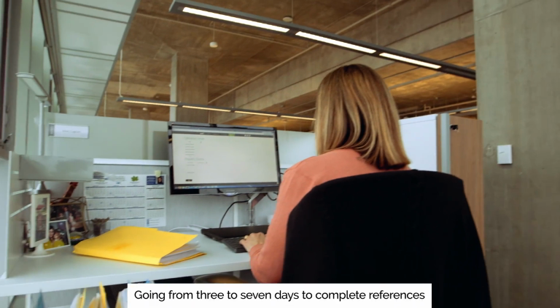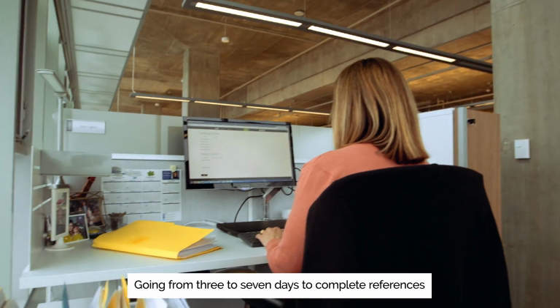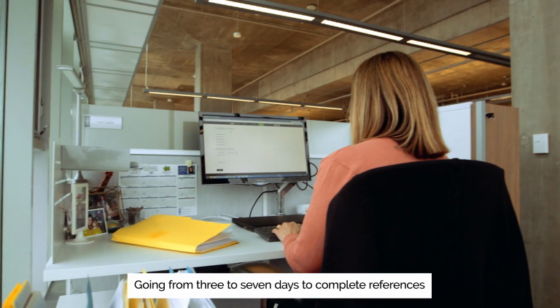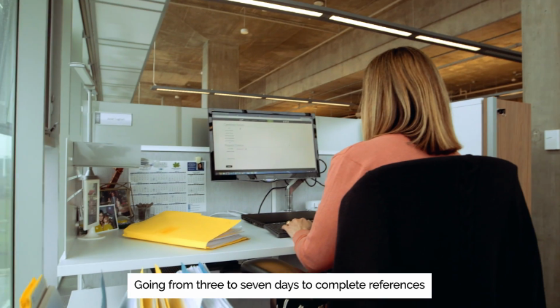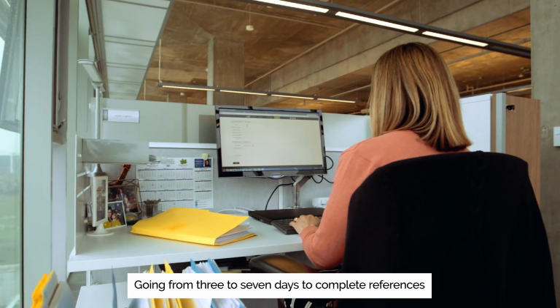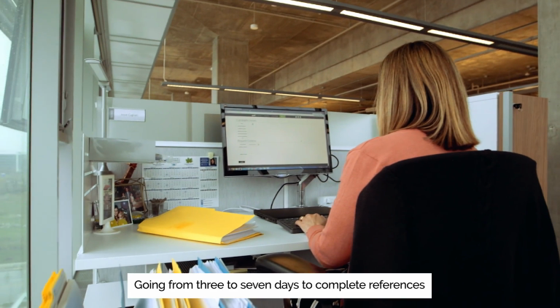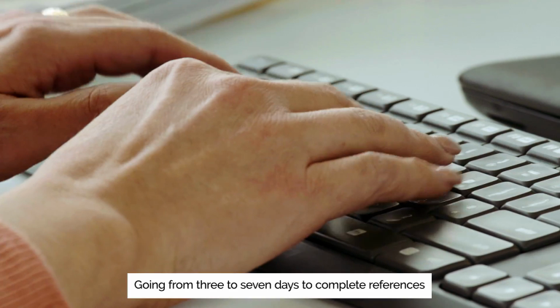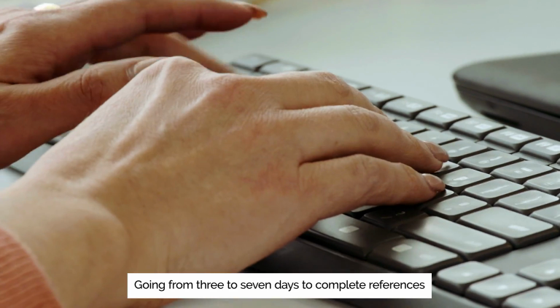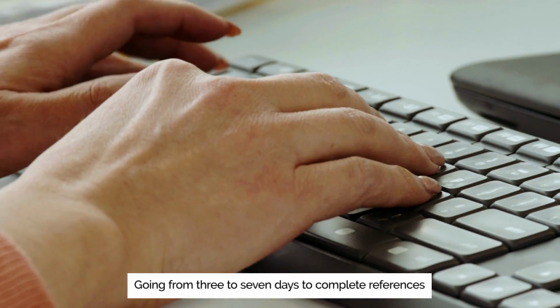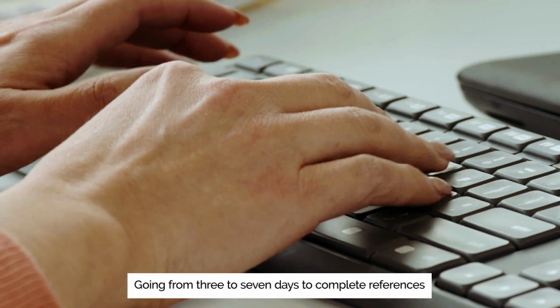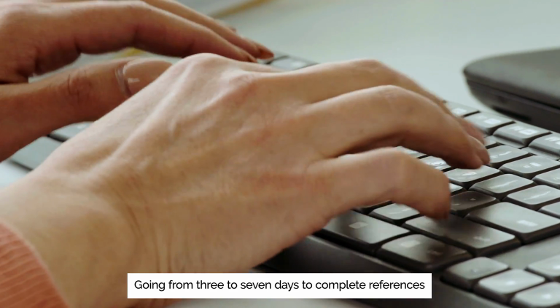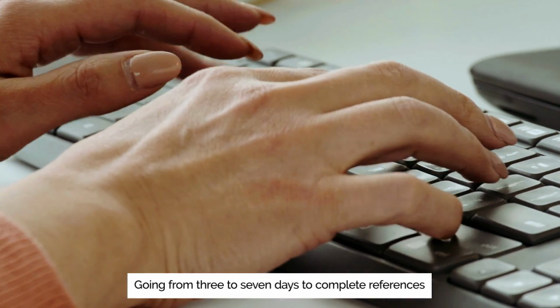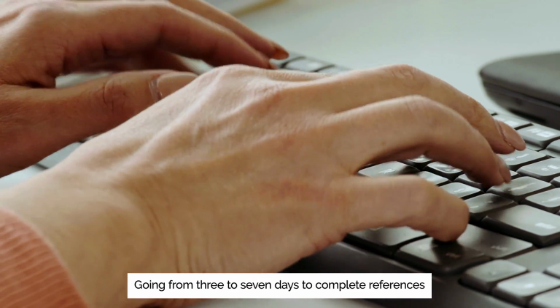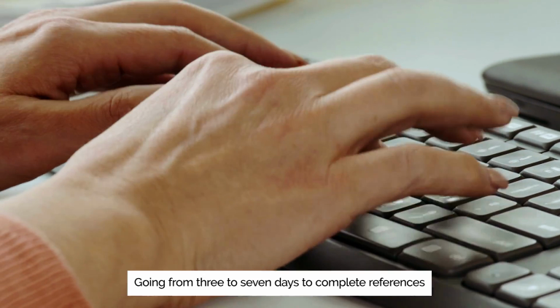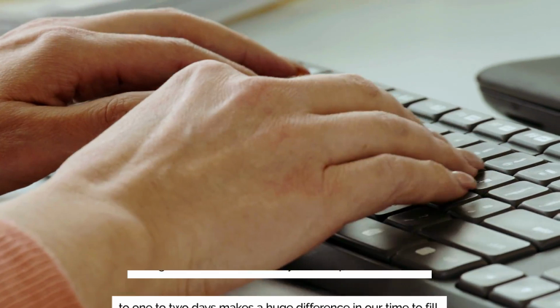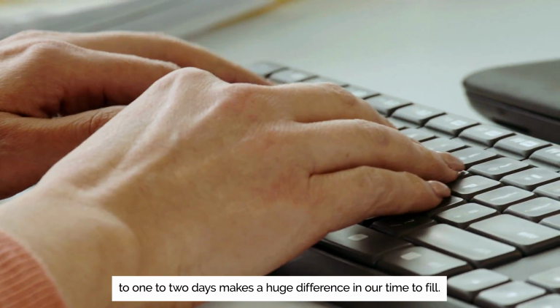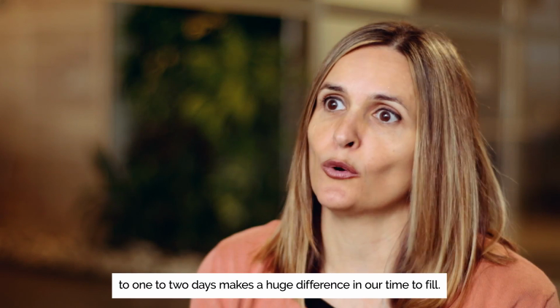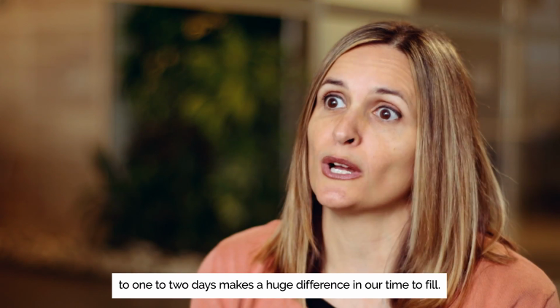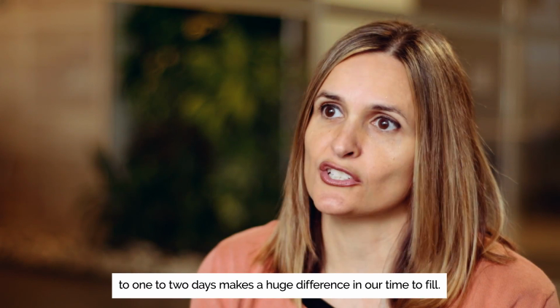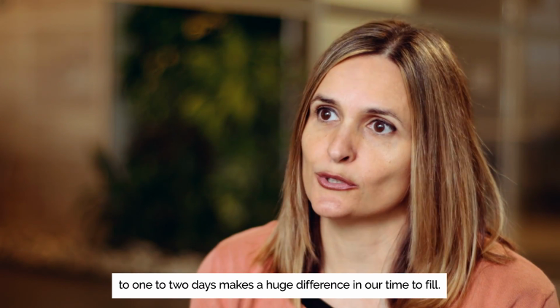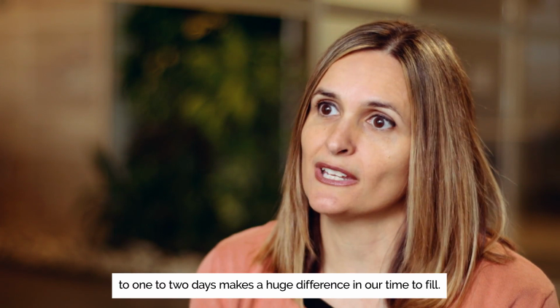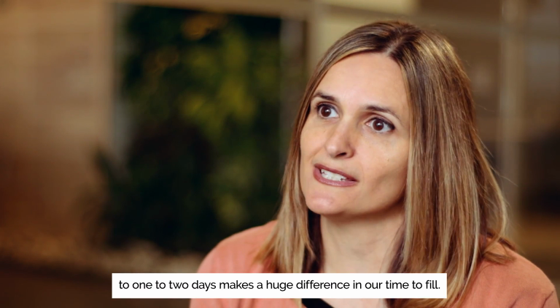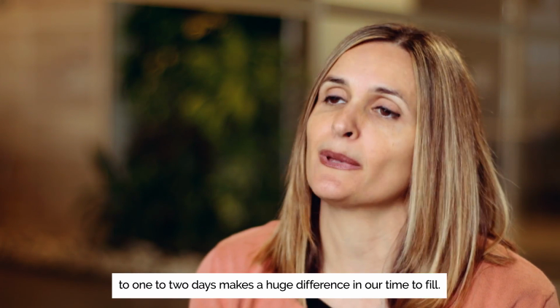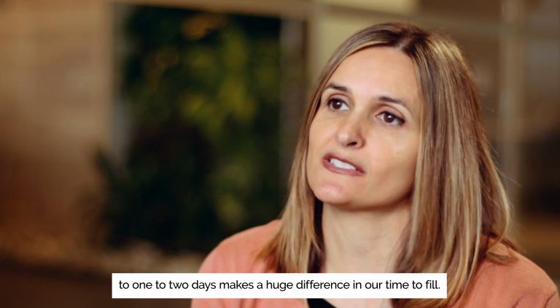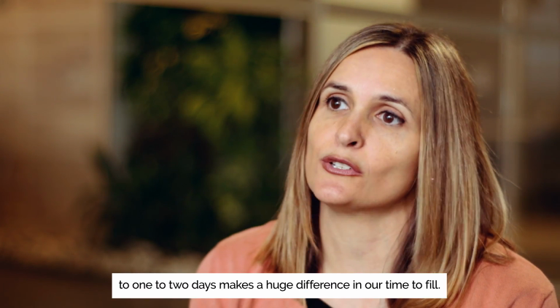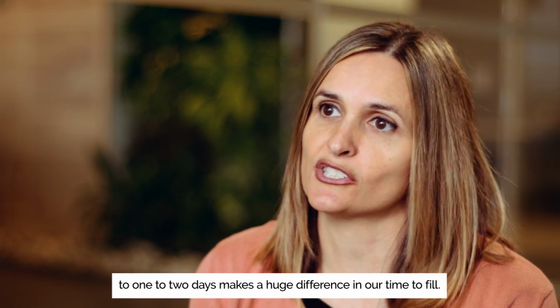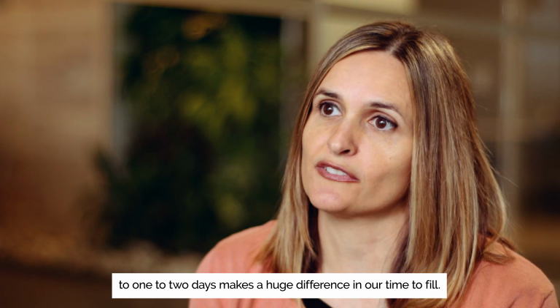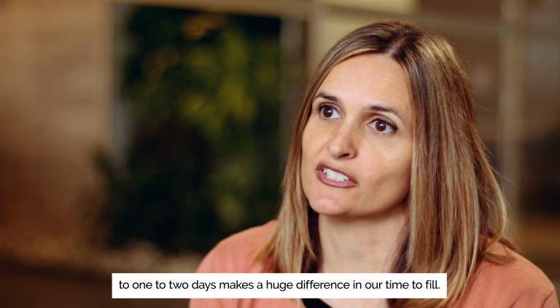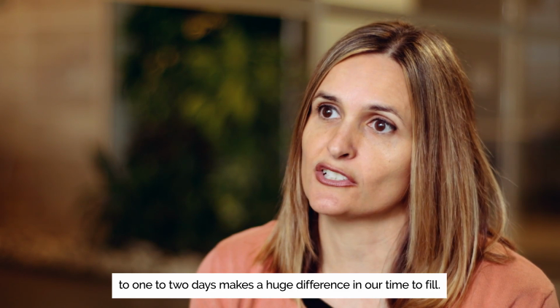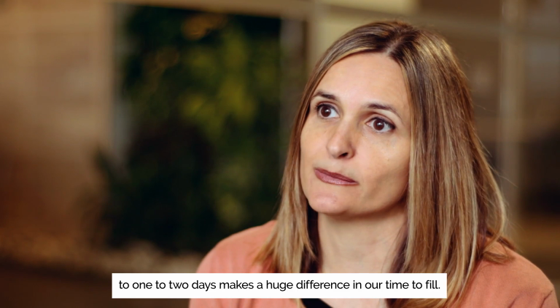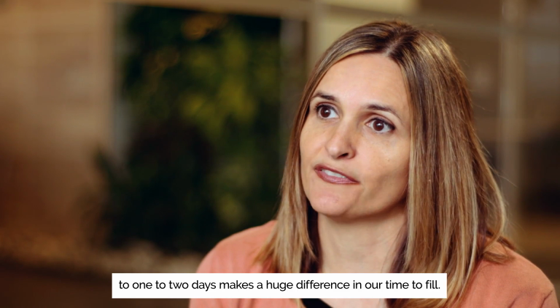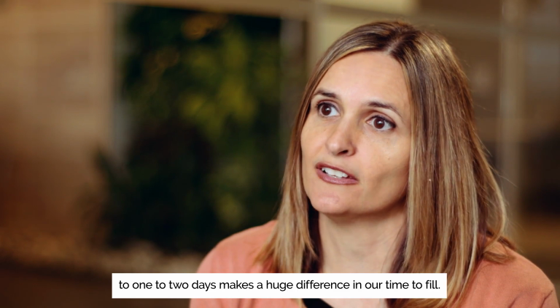Going from three to seven days to complete references to one to two days makes a huge difference in our time to fill.